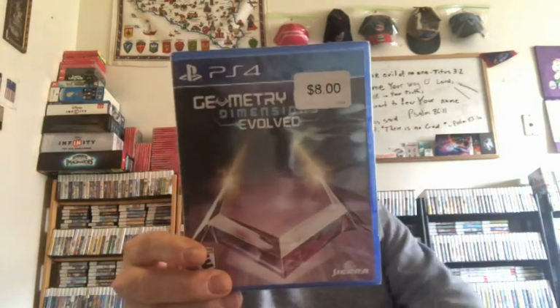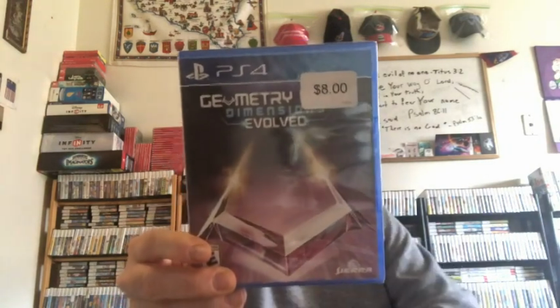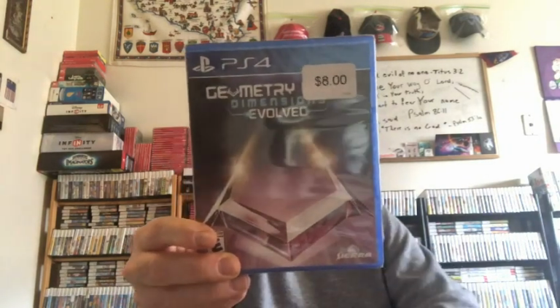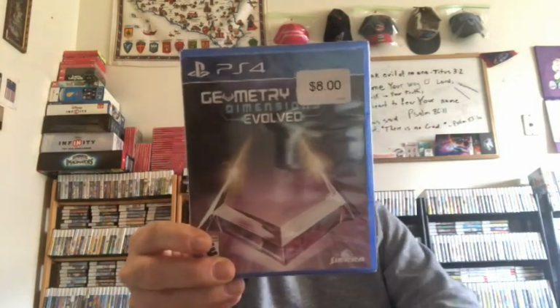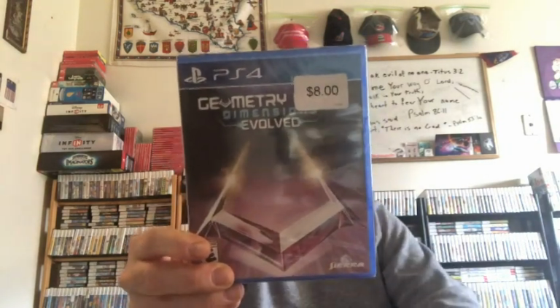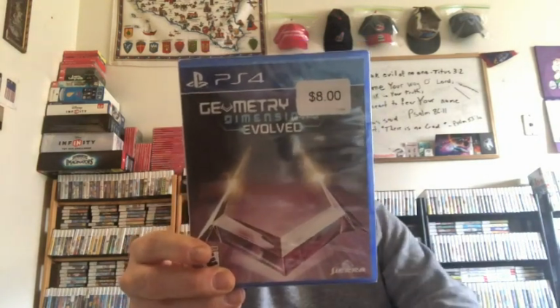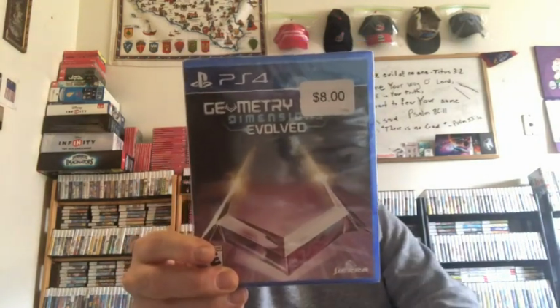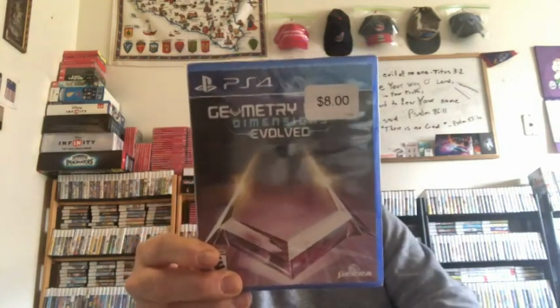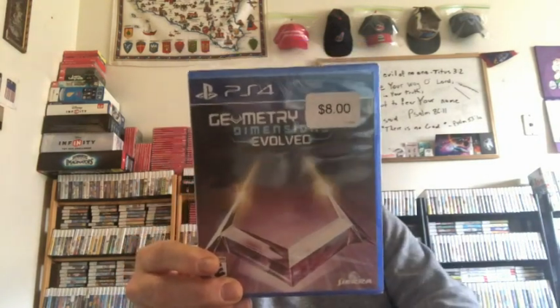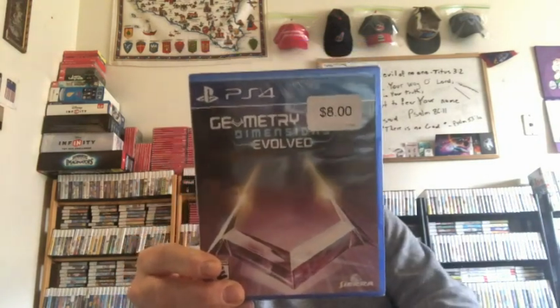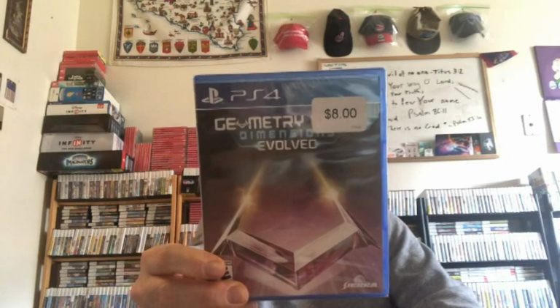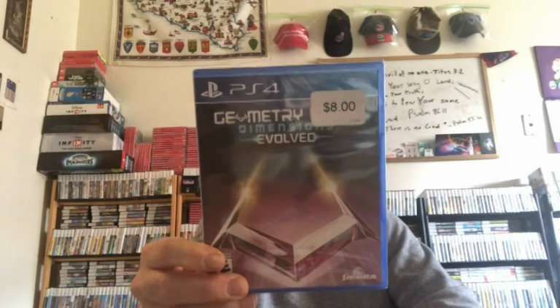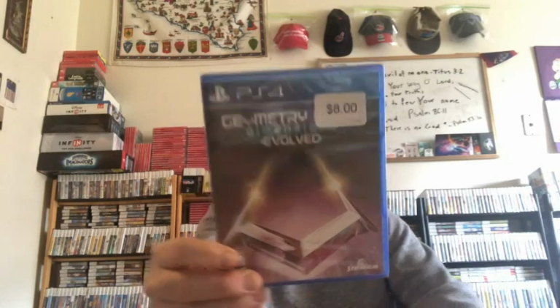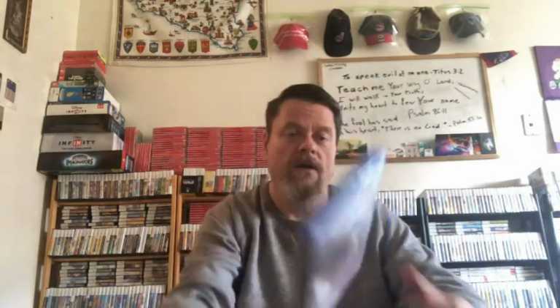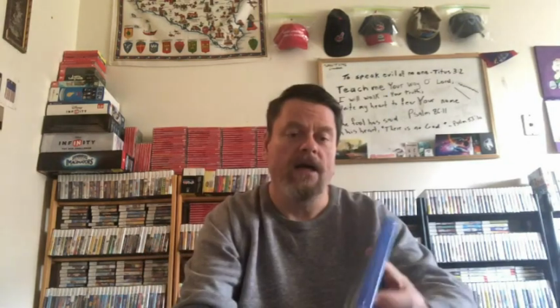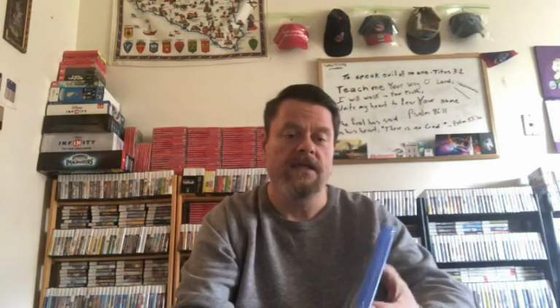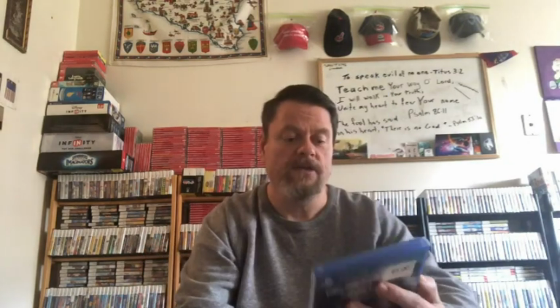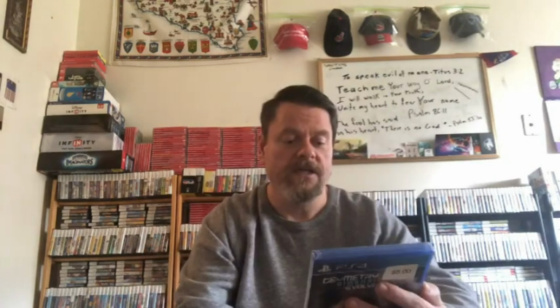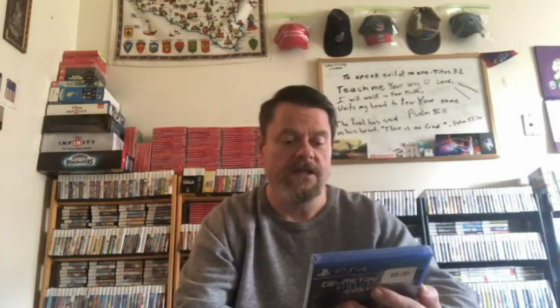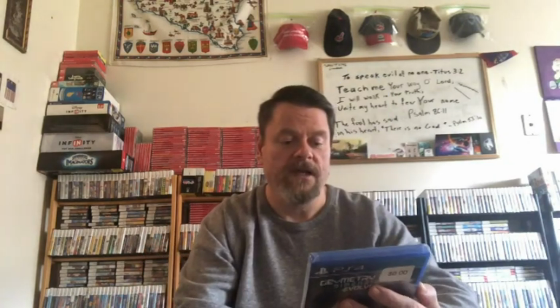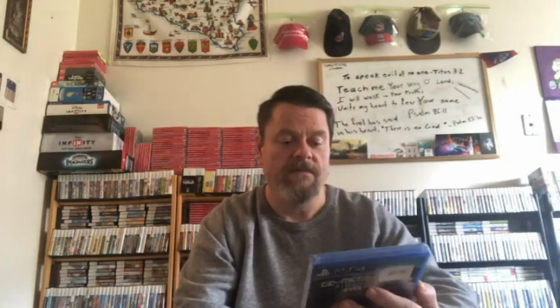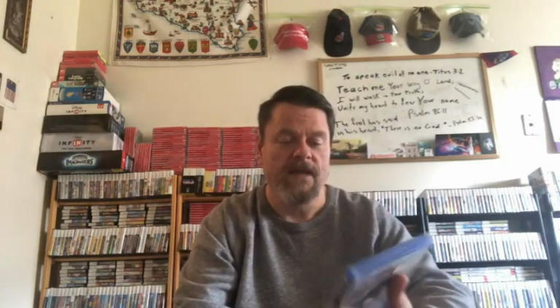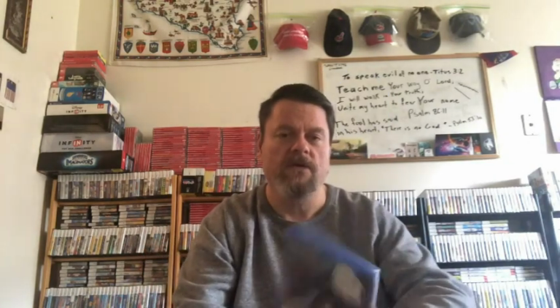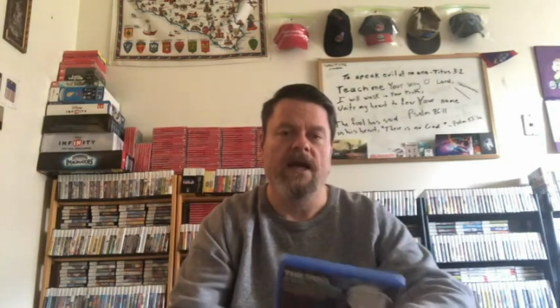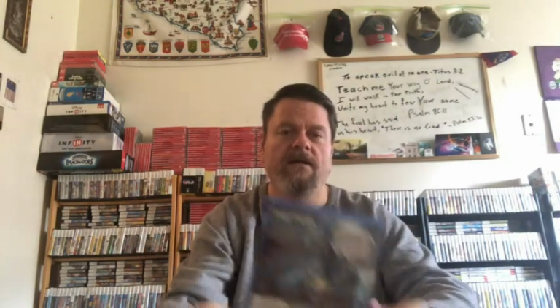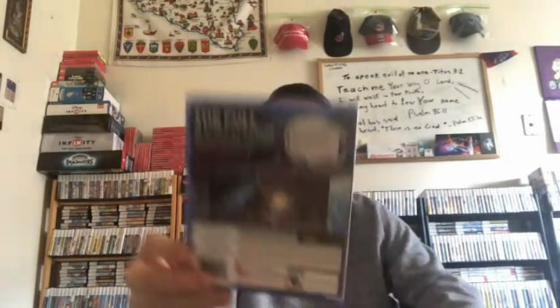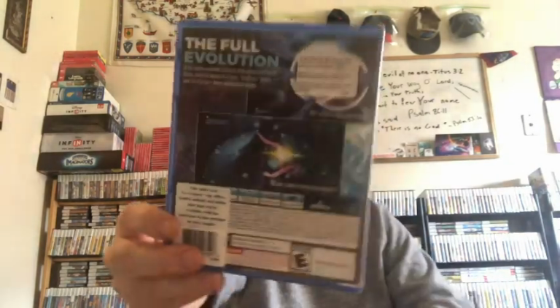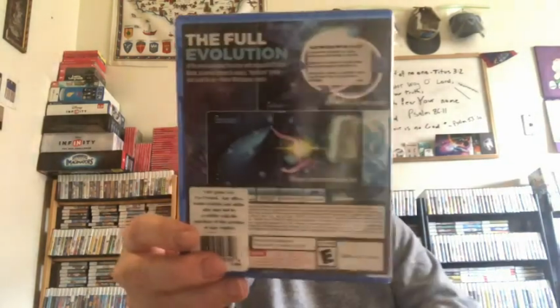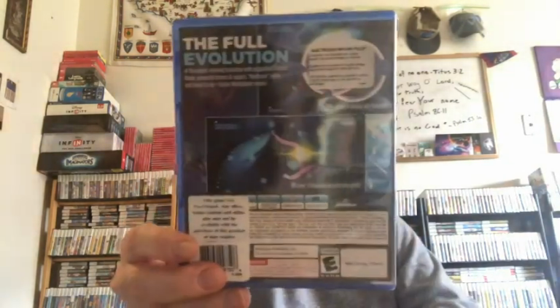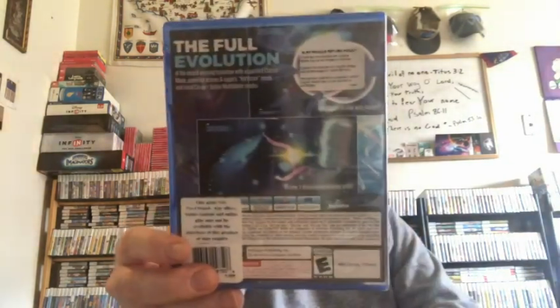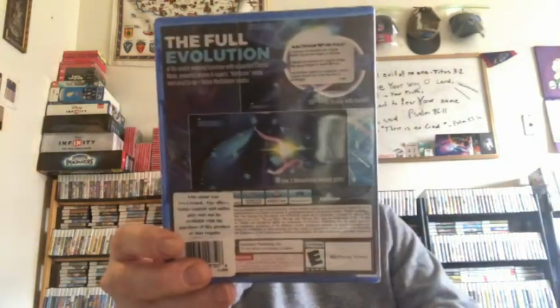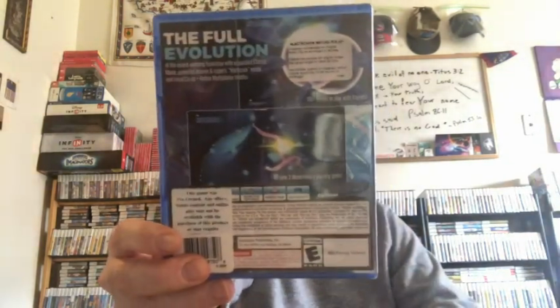And I found this fully sealed Geometry Wars: Dimensions Evolved for eight bucks. It says the game was pre-owned, so I guess they must have resealed it. That's okay.